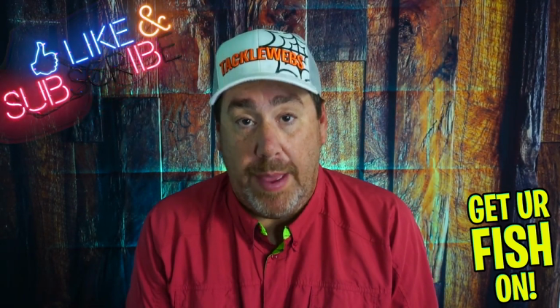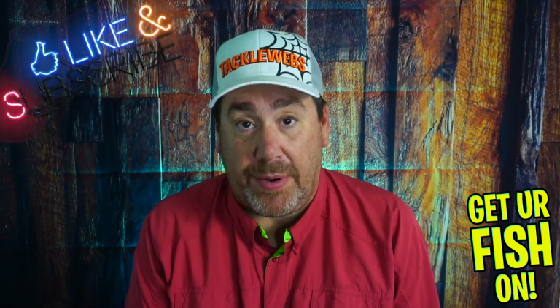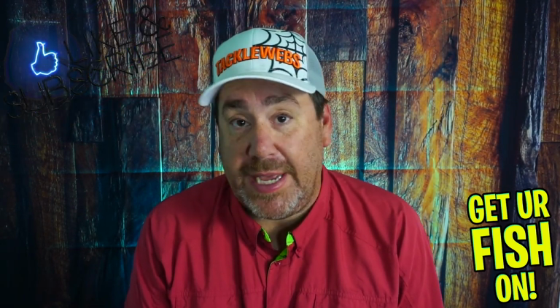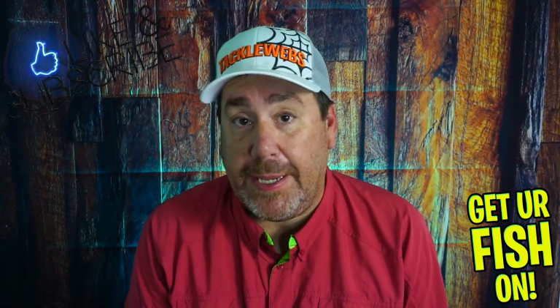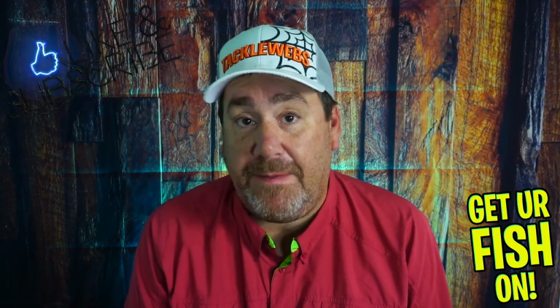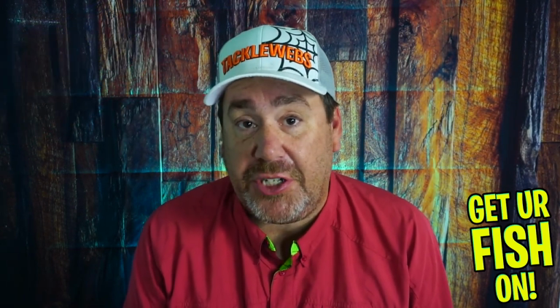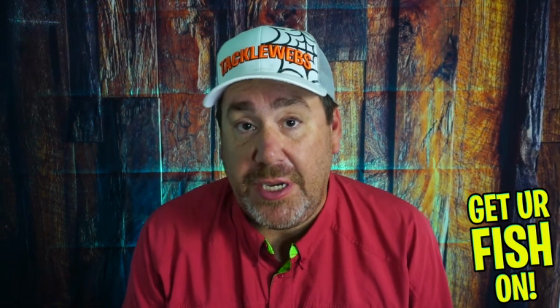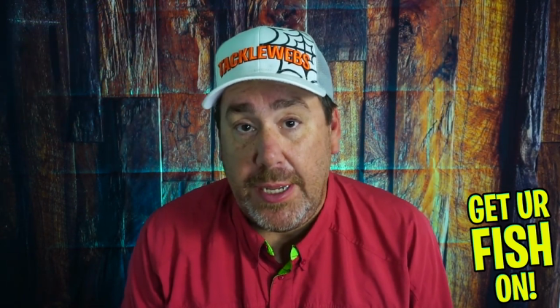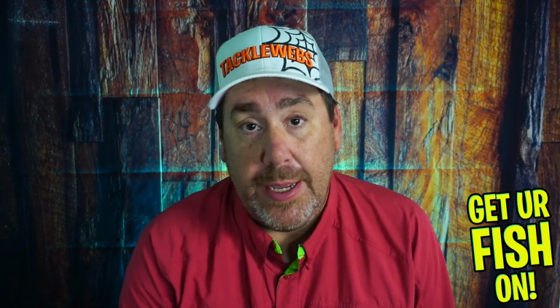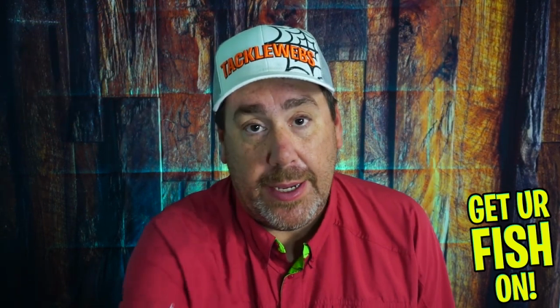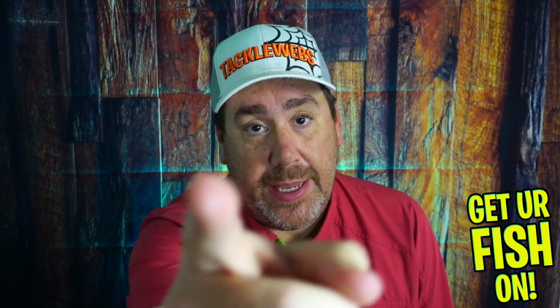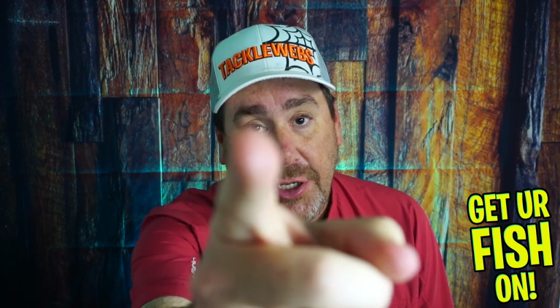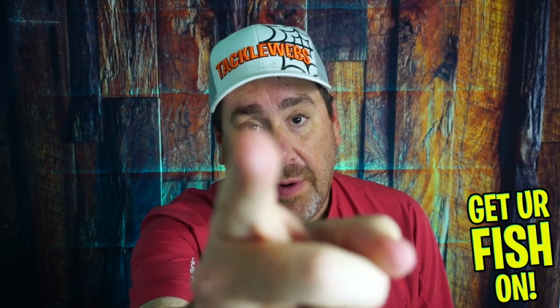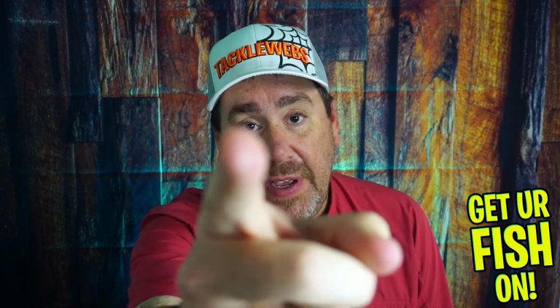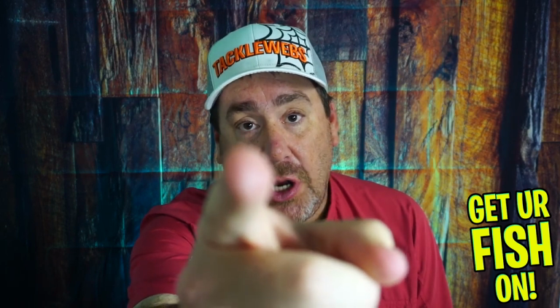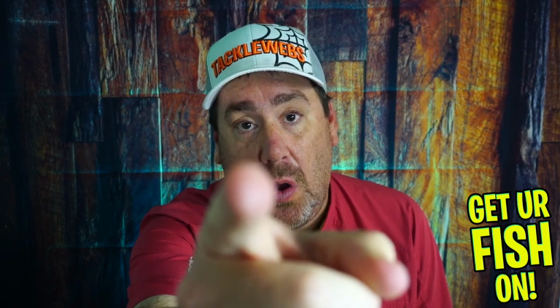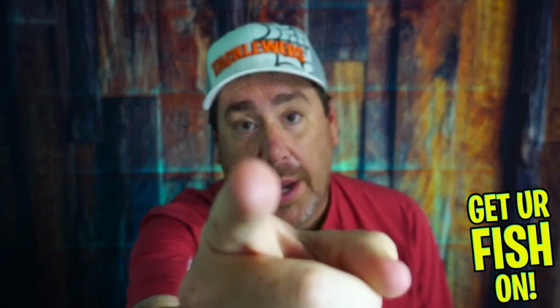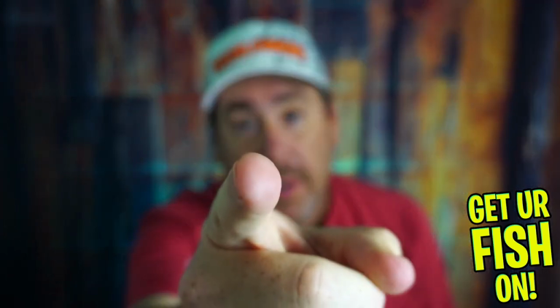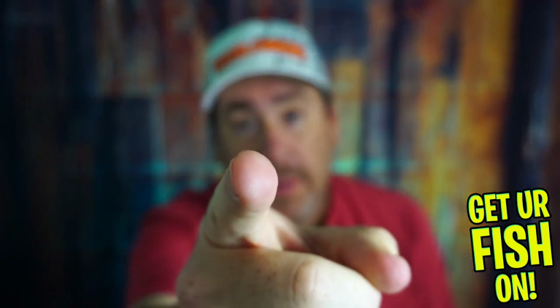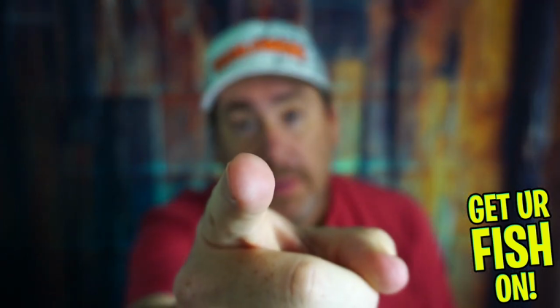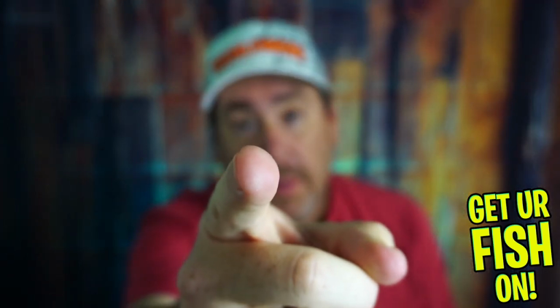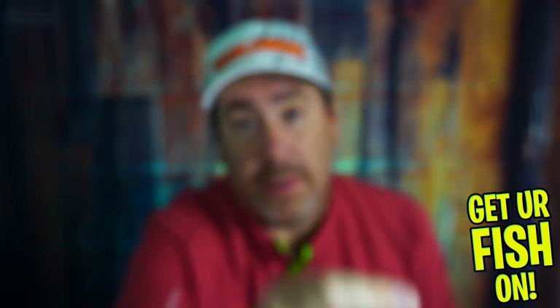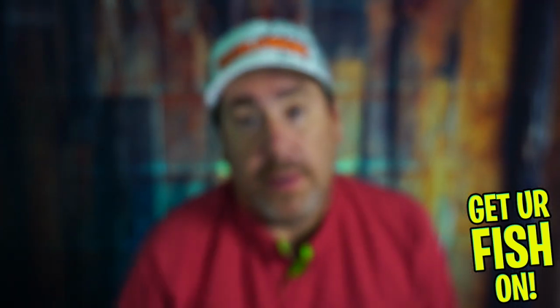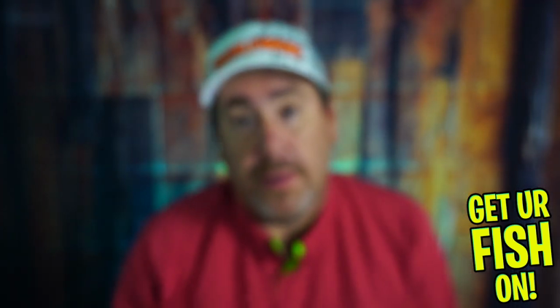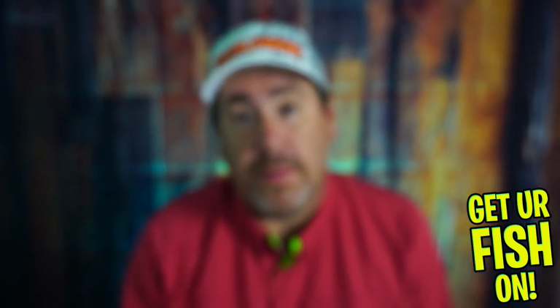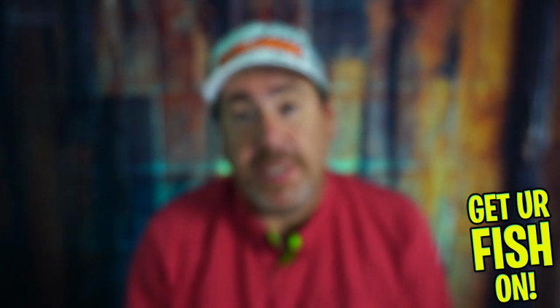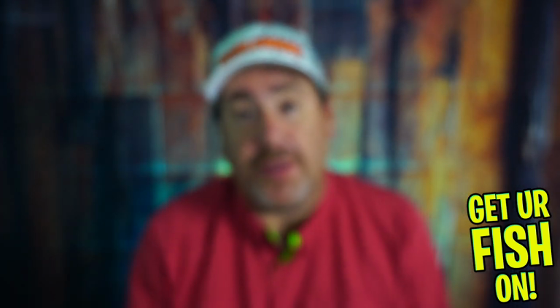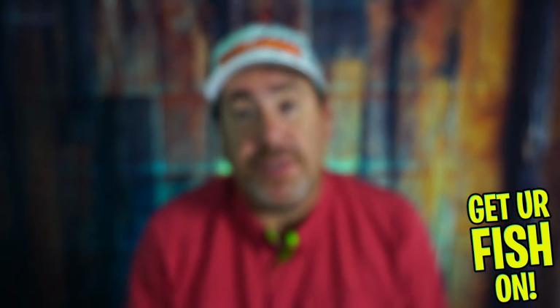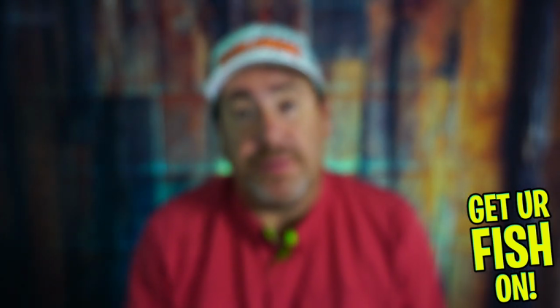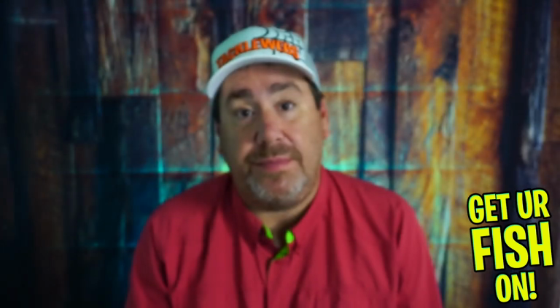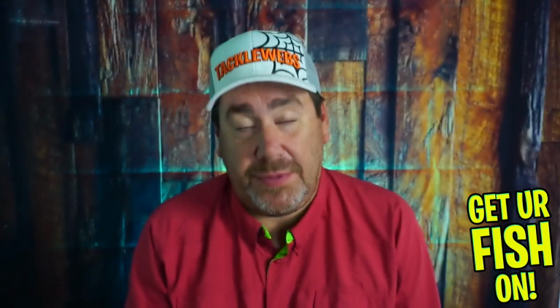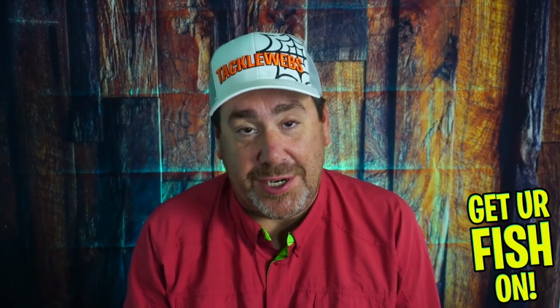Remember, taking kids fishing — get your fish on. See y'all soon. Cheers.